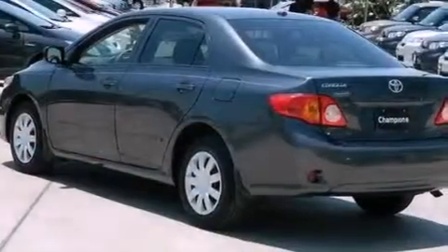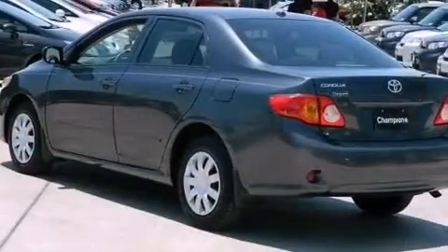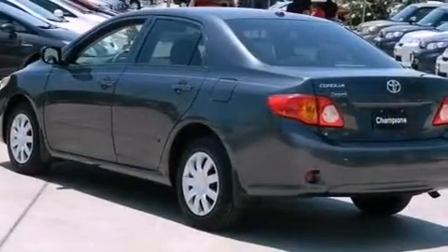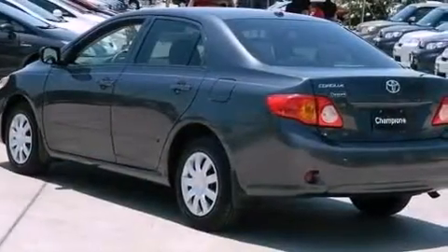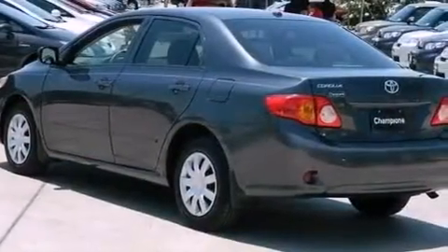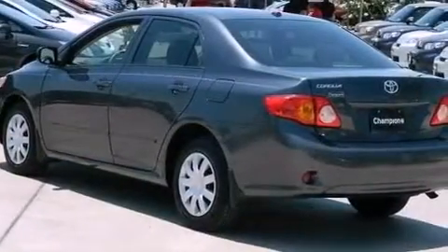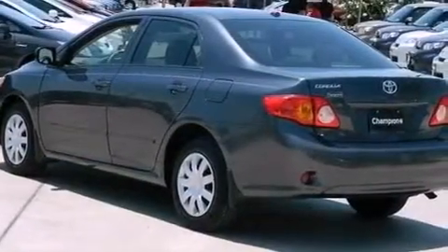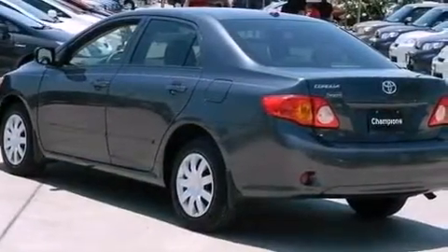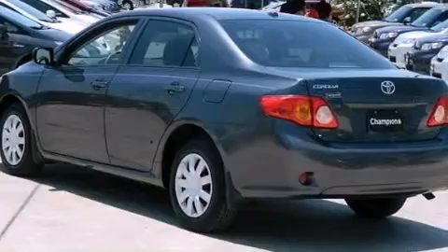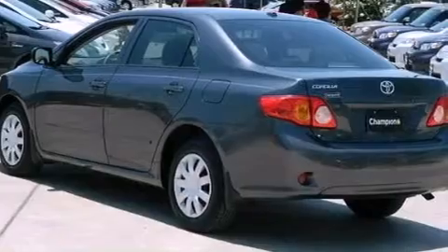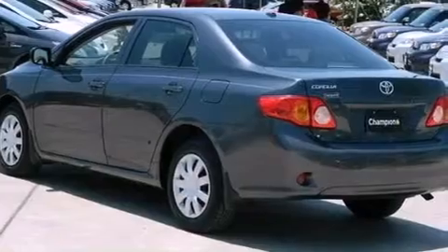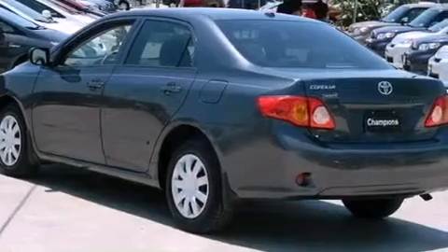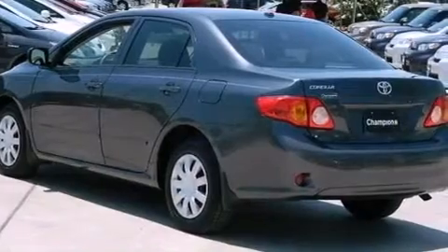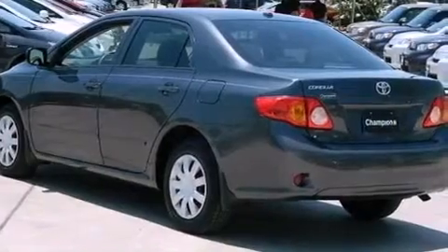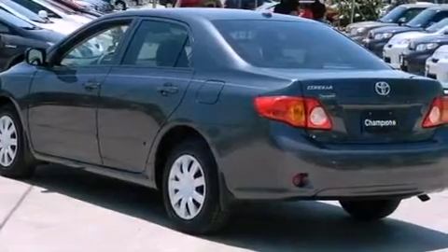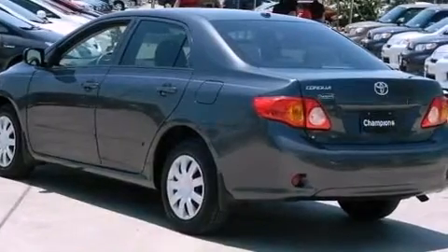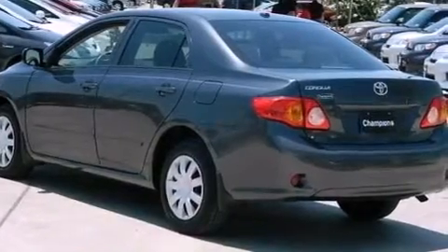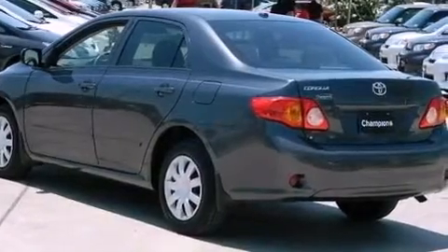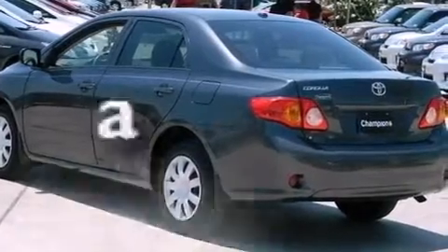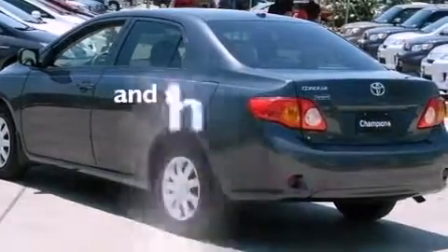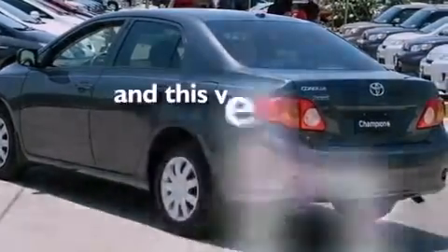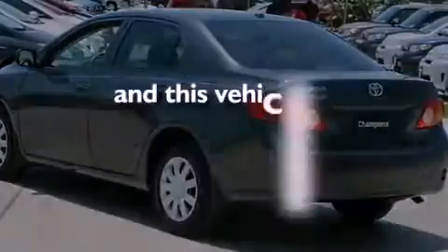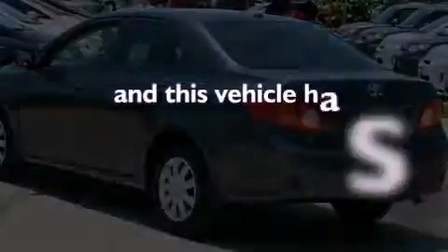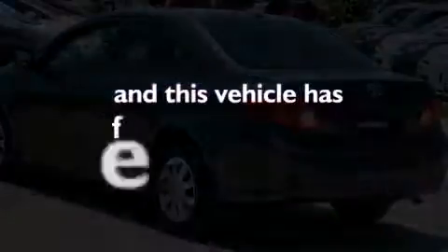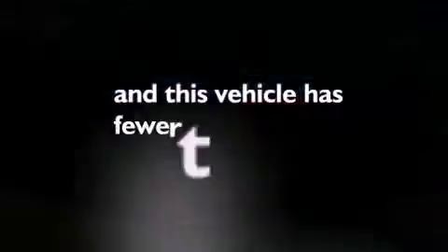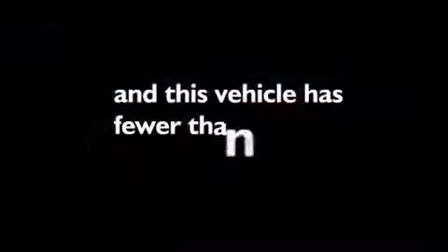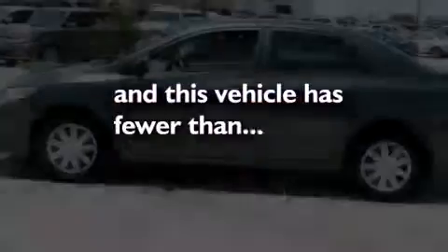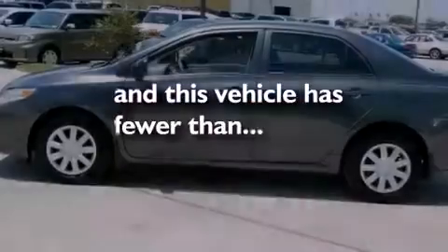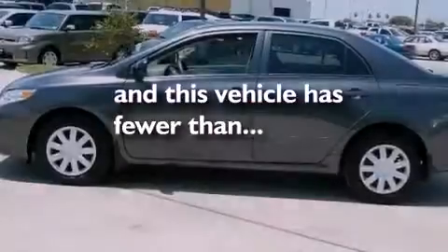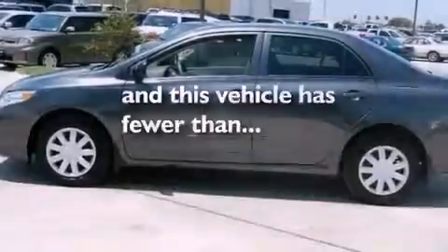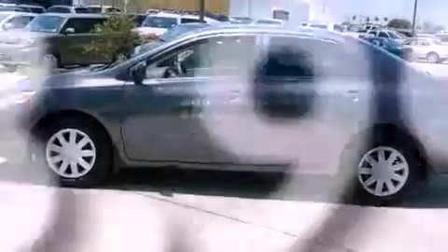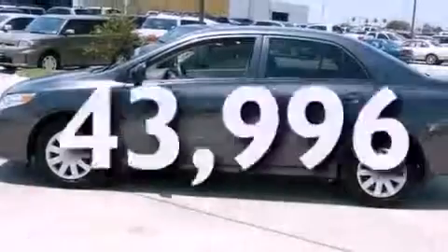Additional features include an anti-lock braking system, rear curtain airbags, air conditioning, and this vehicle has less than 44,000 miles.